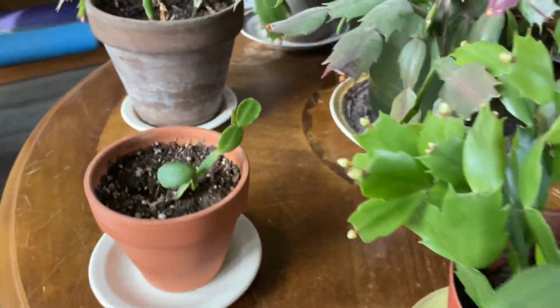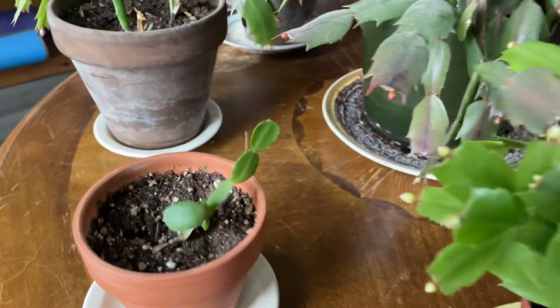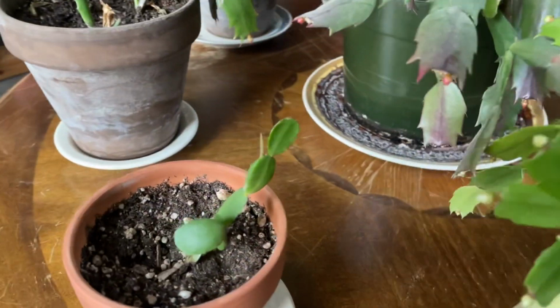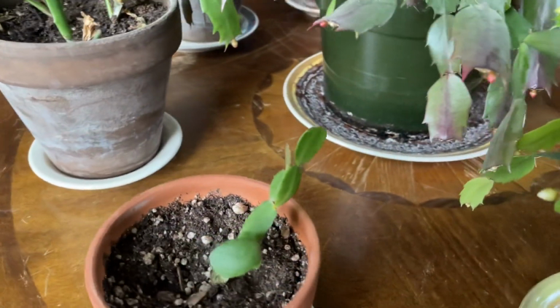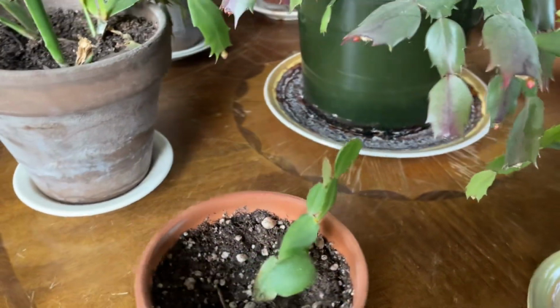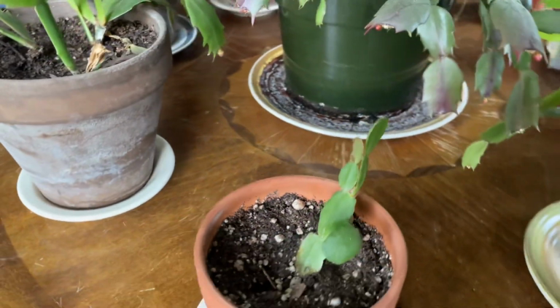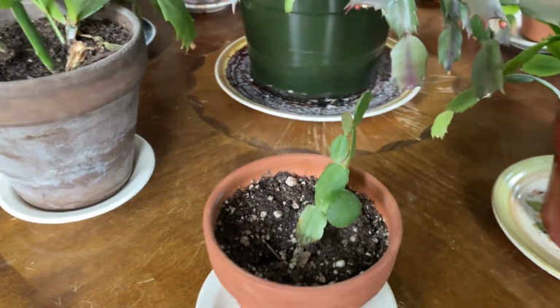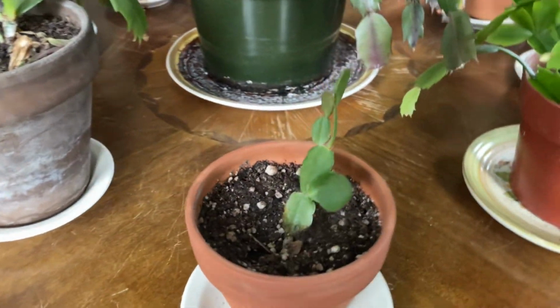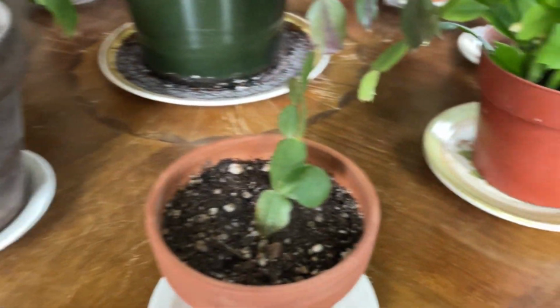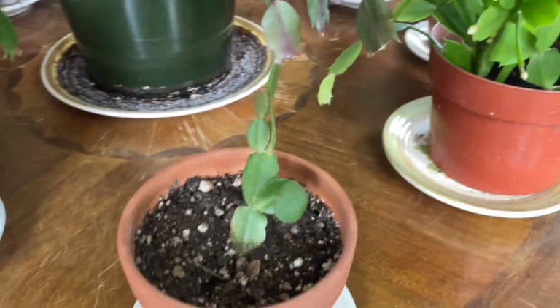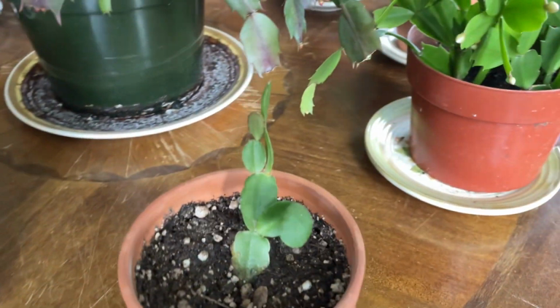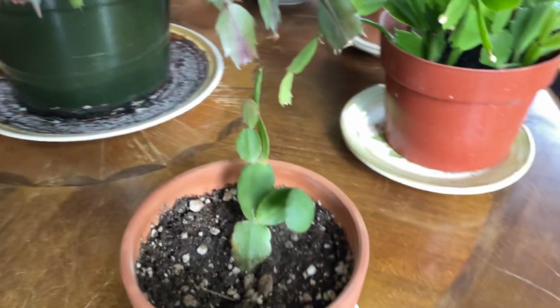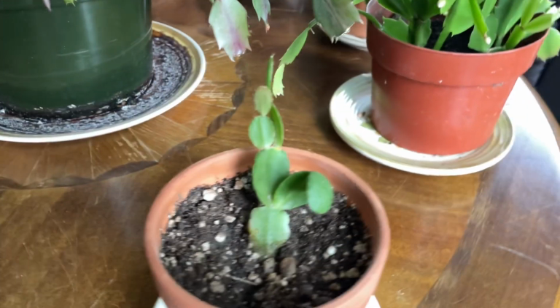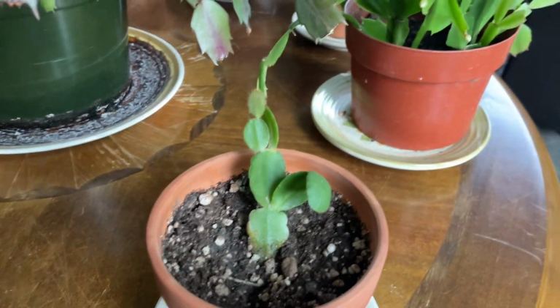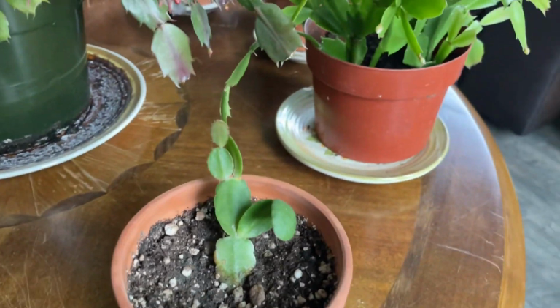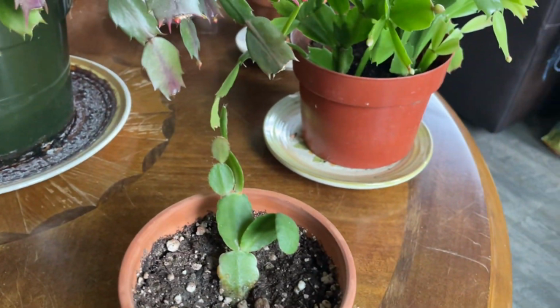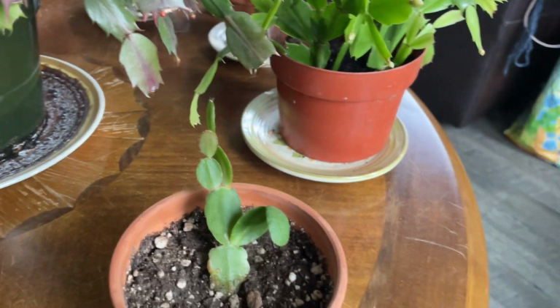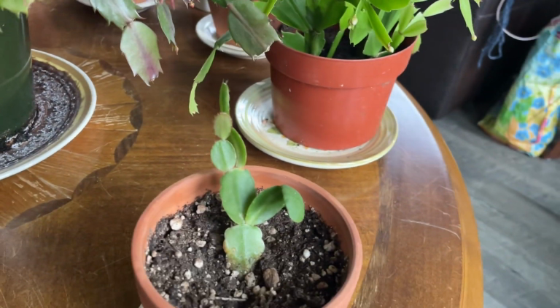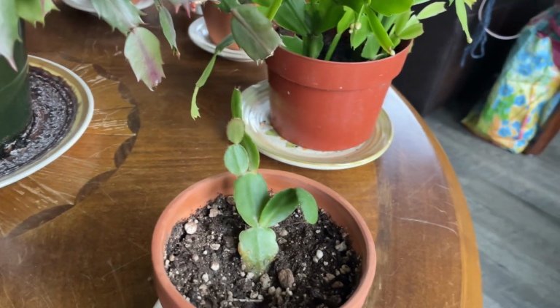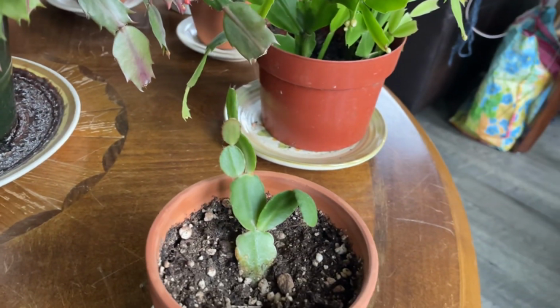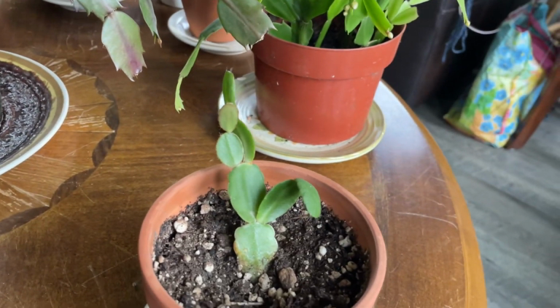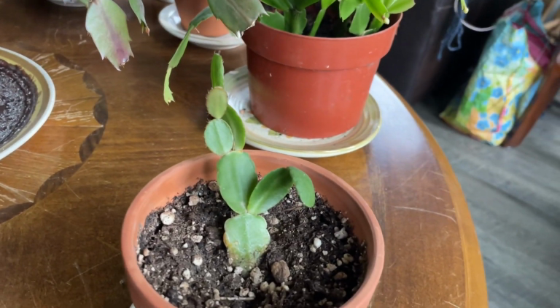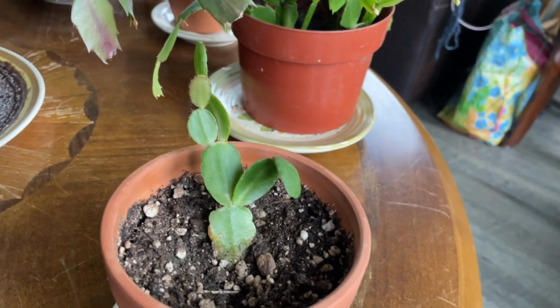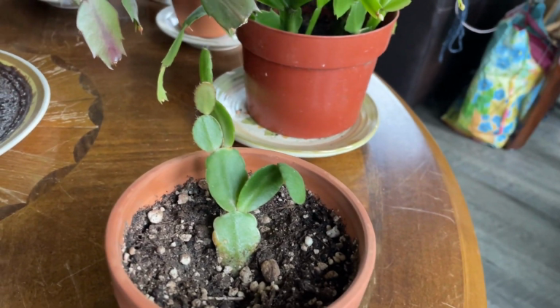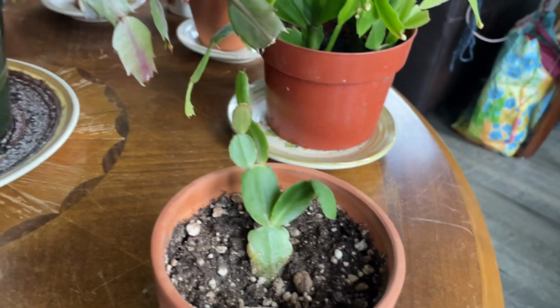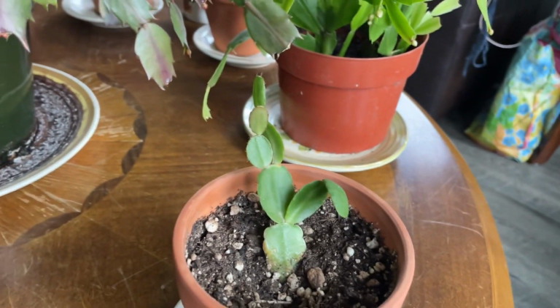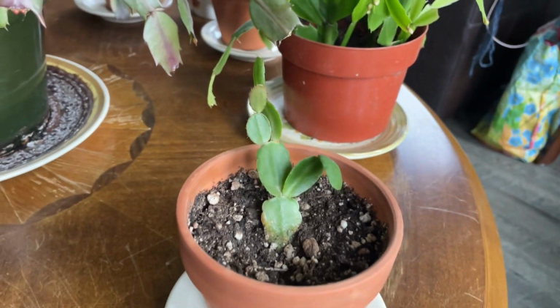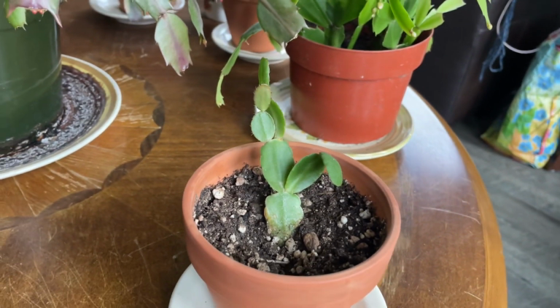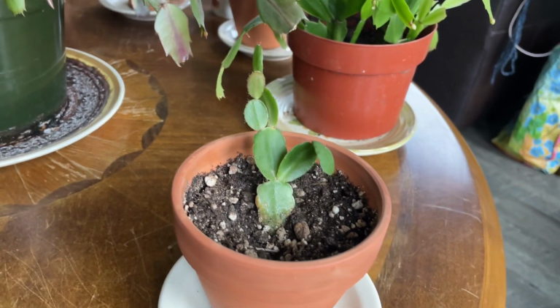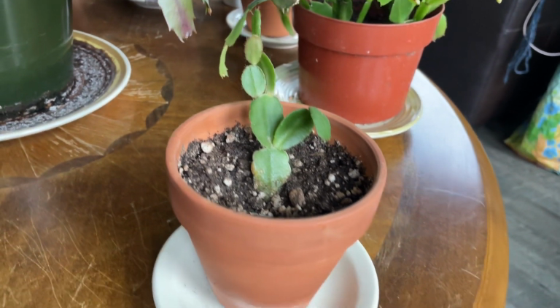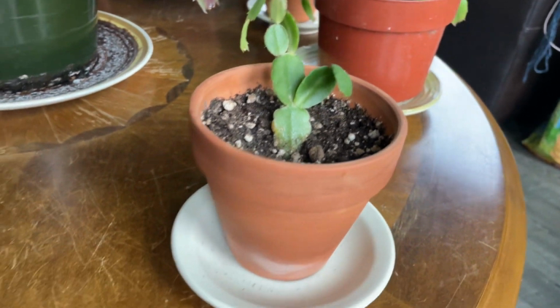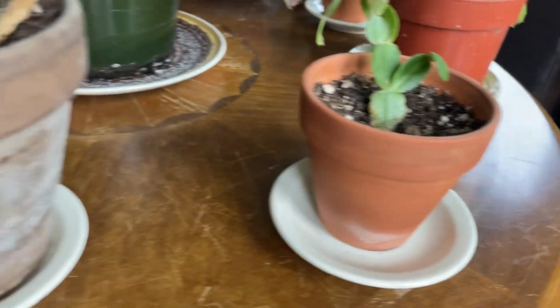This is supposedly an actual Christmas cactus because it has the more rounded leaves, so we will wait and see if it actually blooms at Christmas or not.